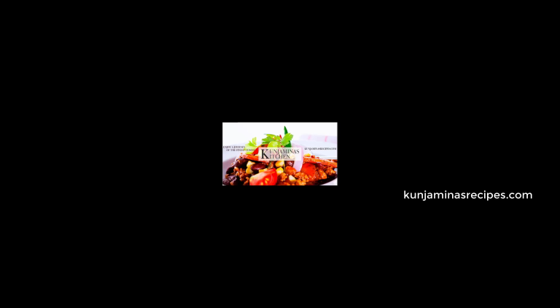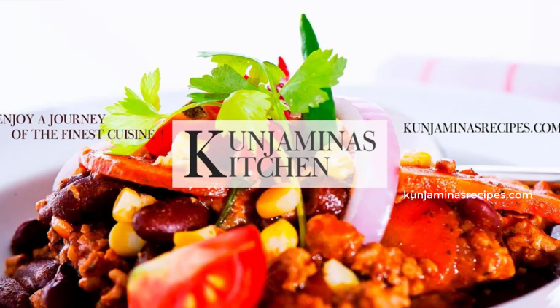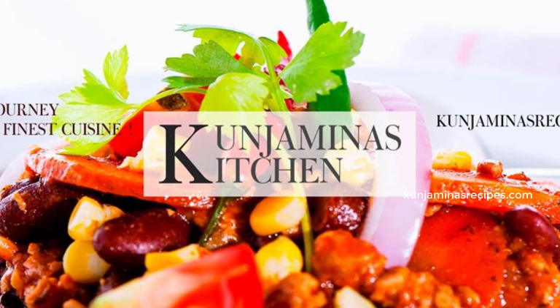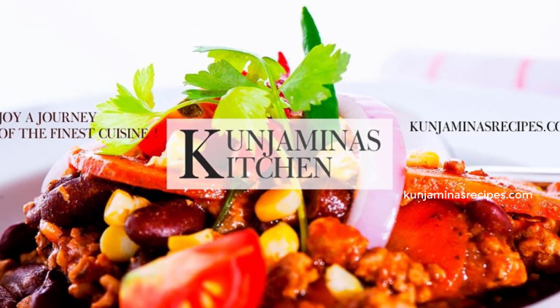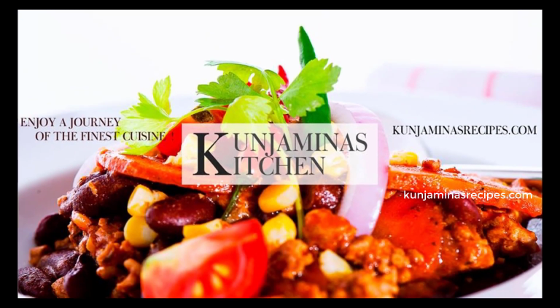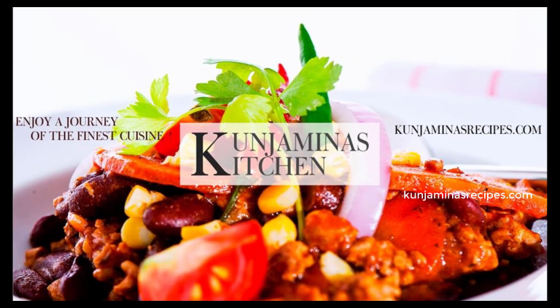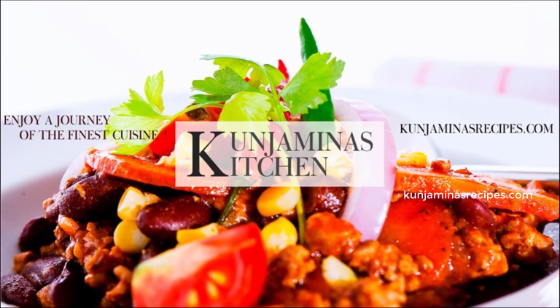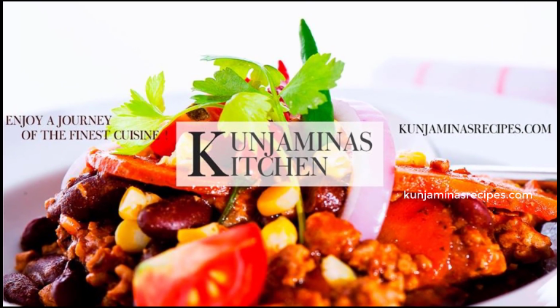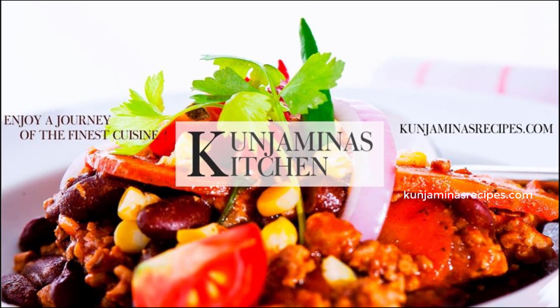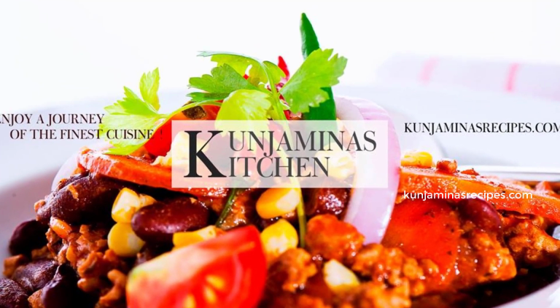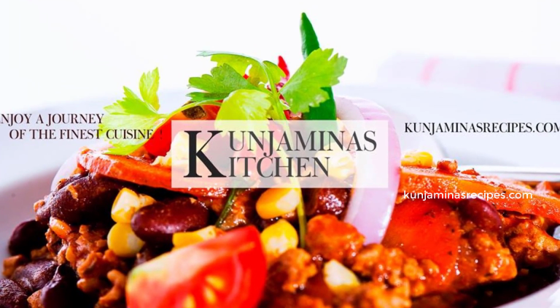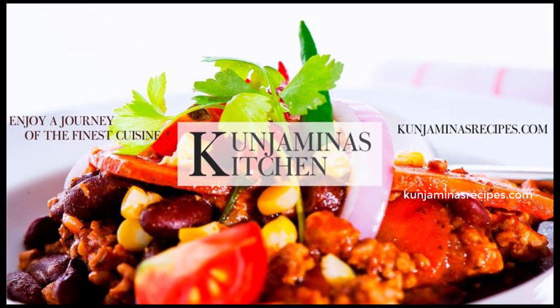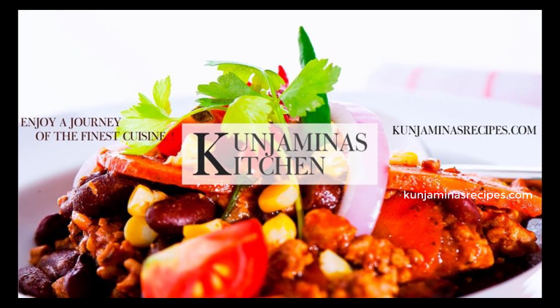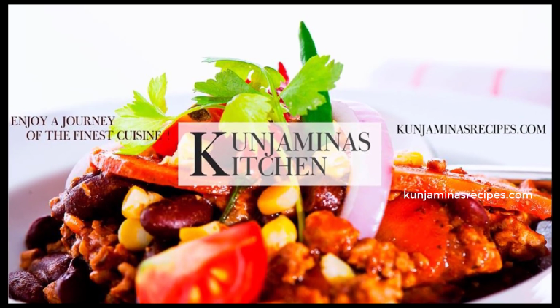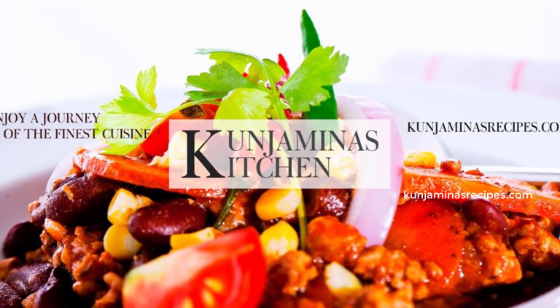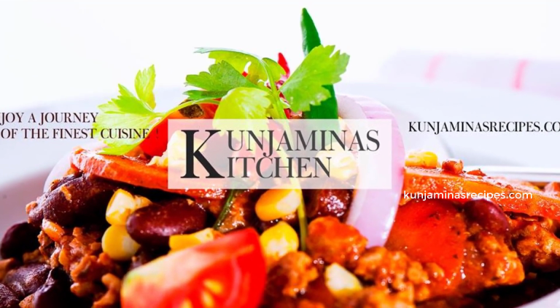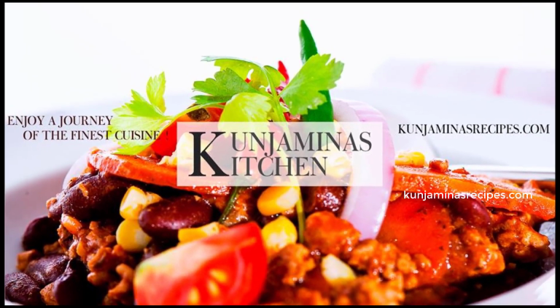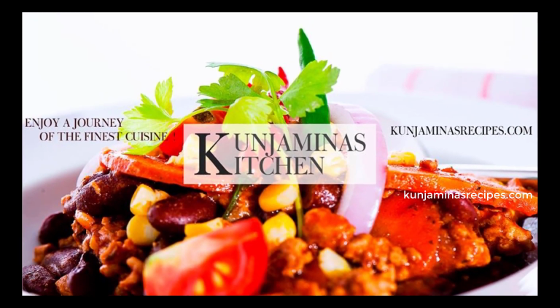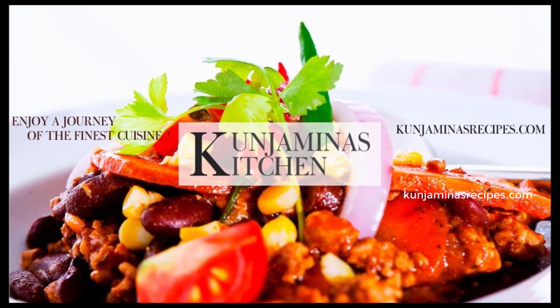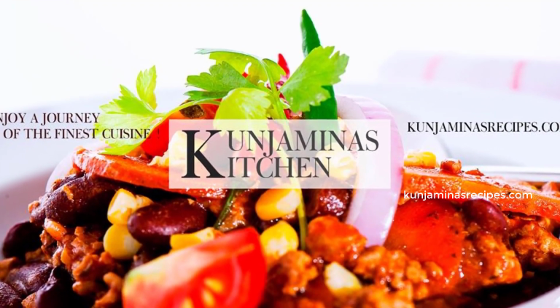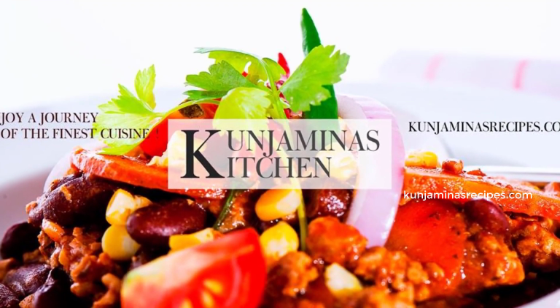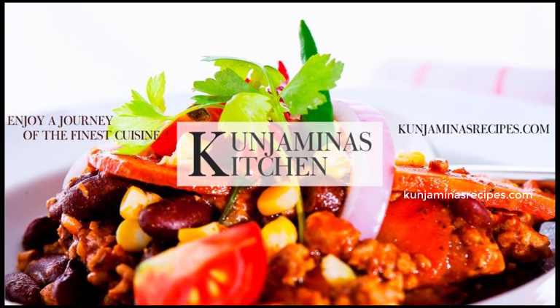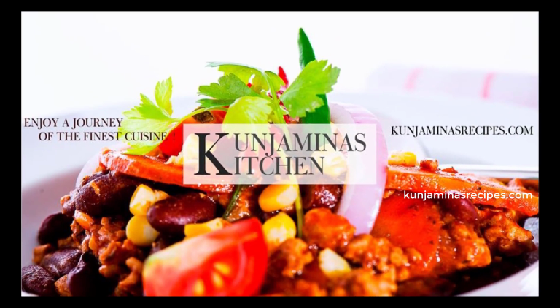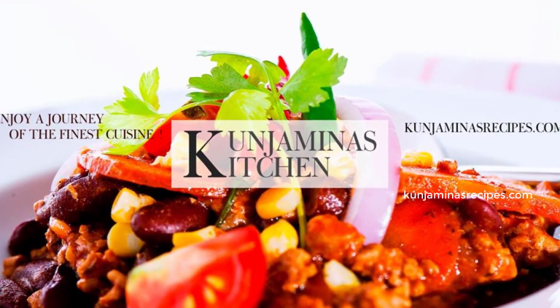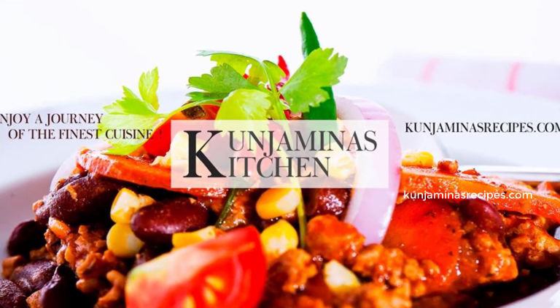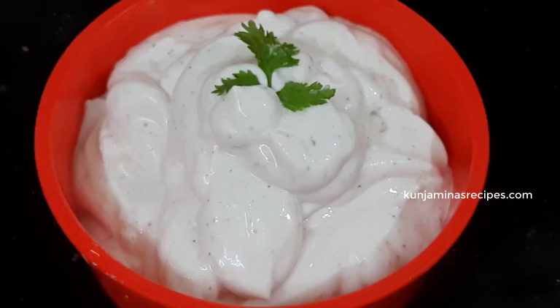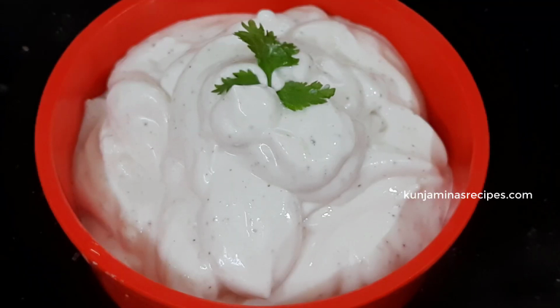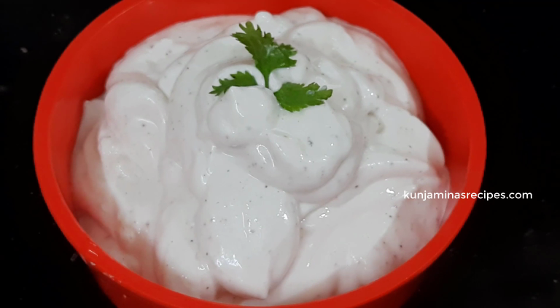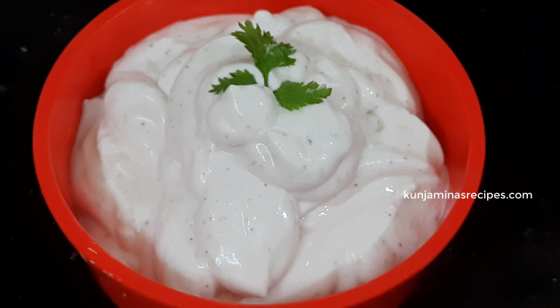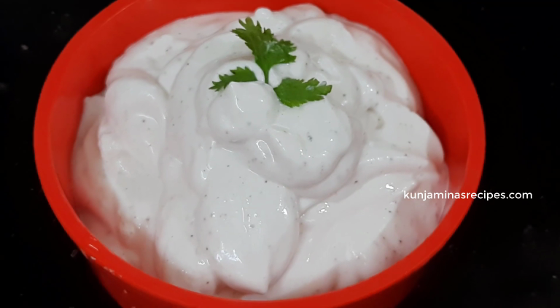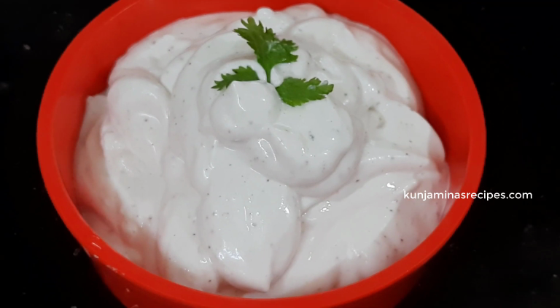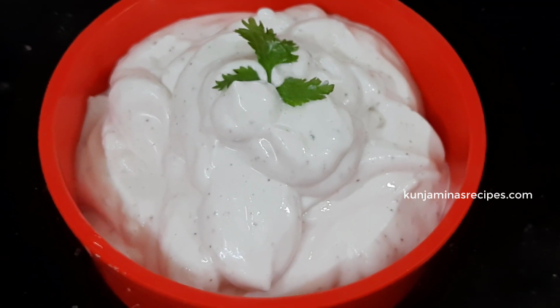Hello everyone, welcome to my new recipe. In this video, we will have a simple recipe for mayonnaise.